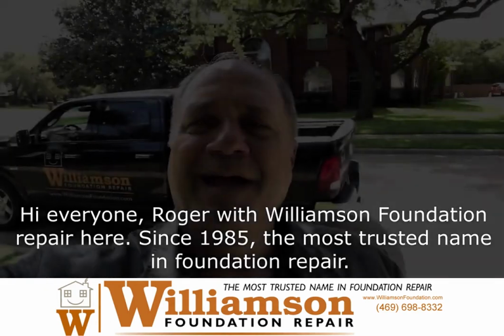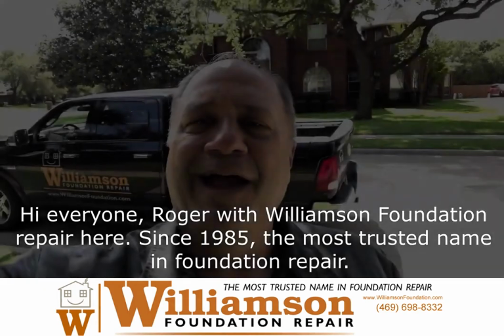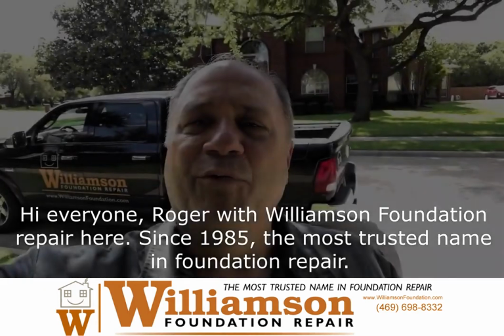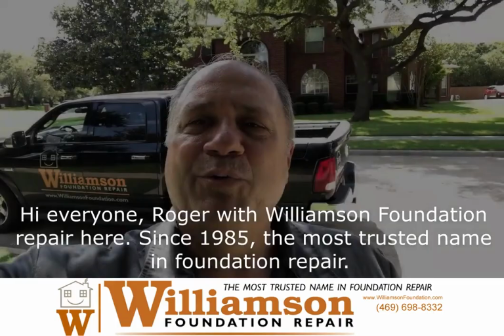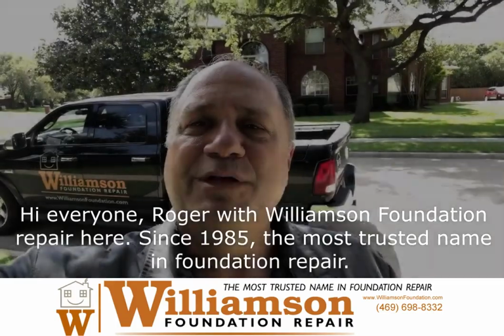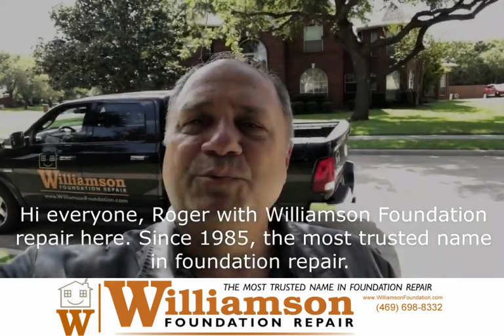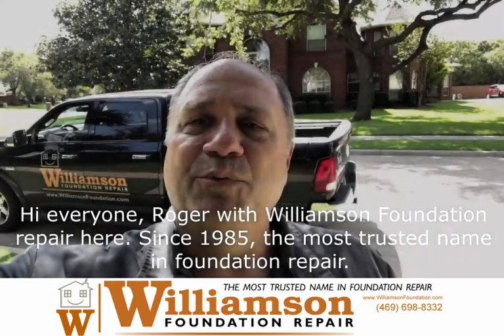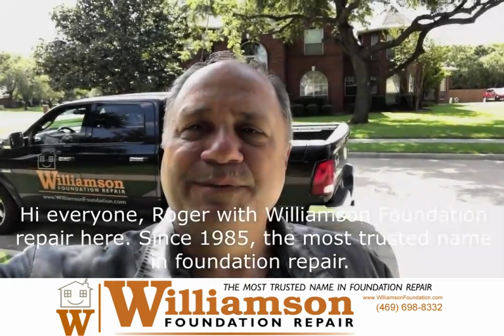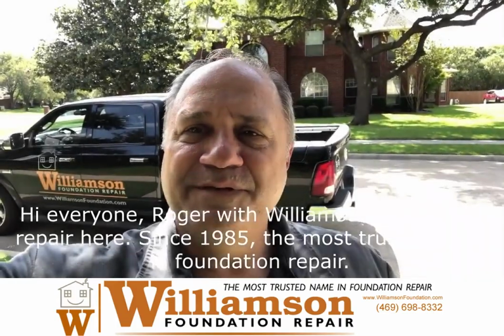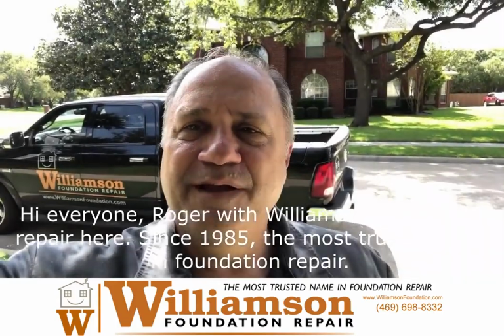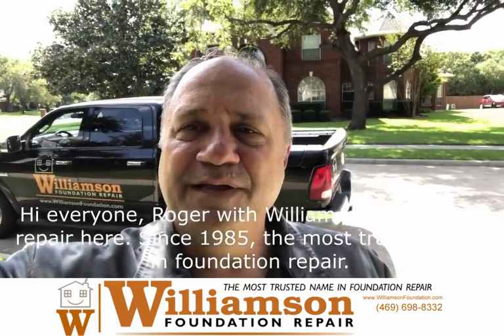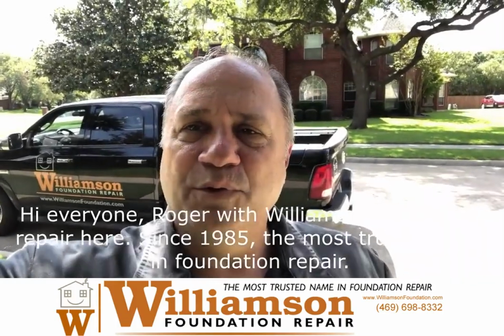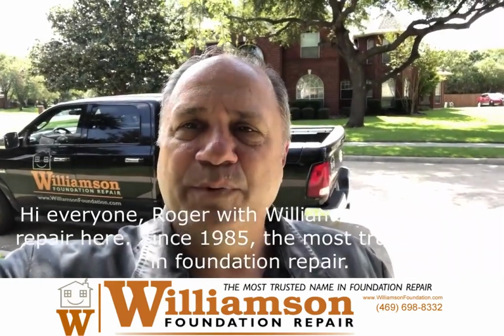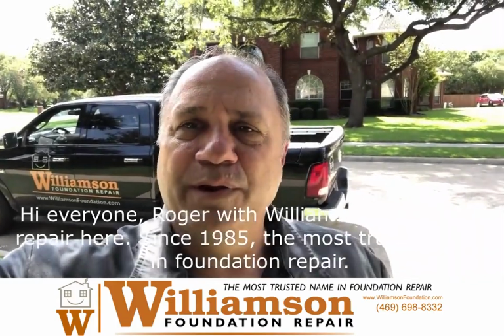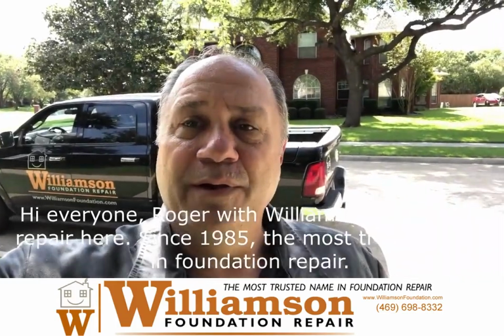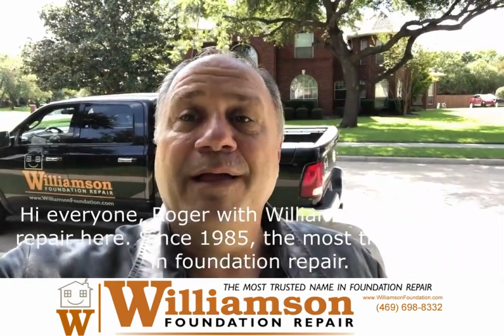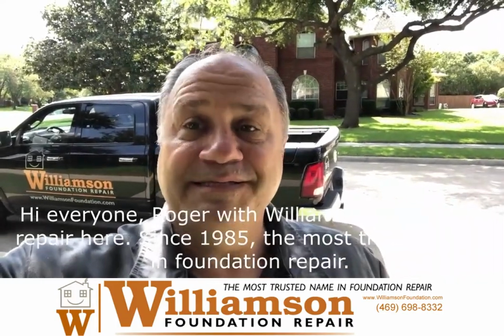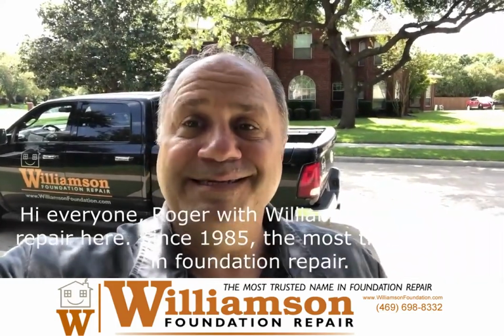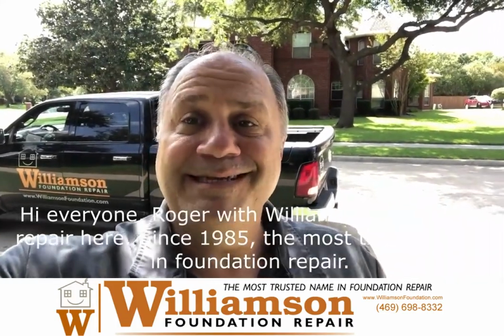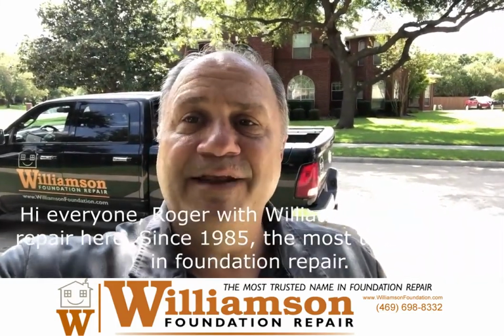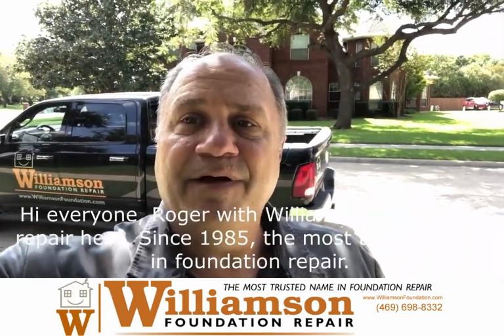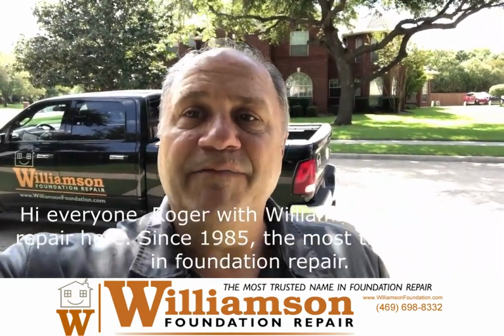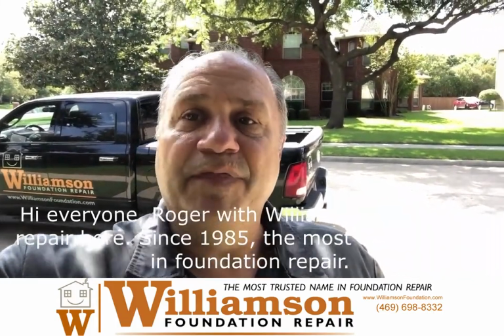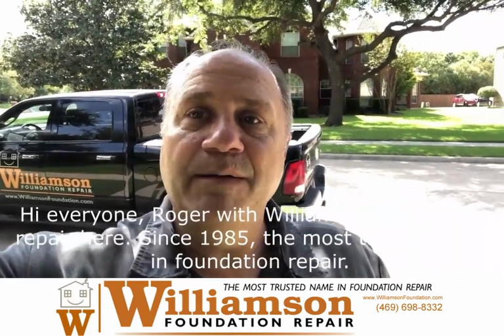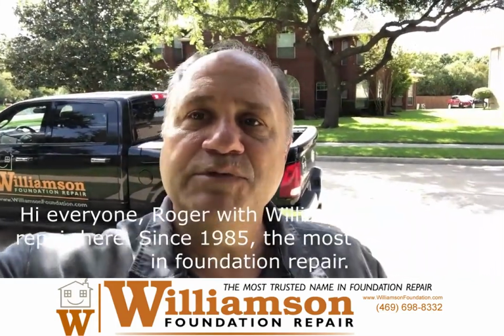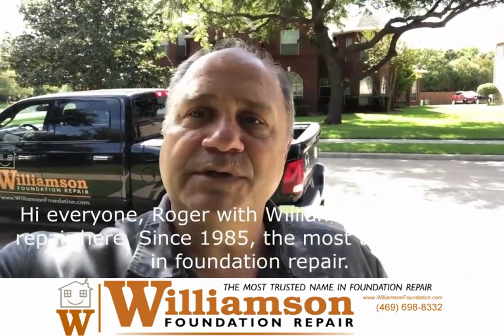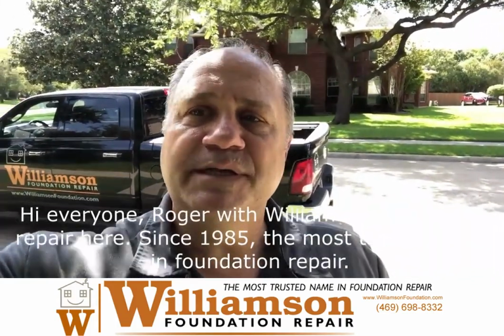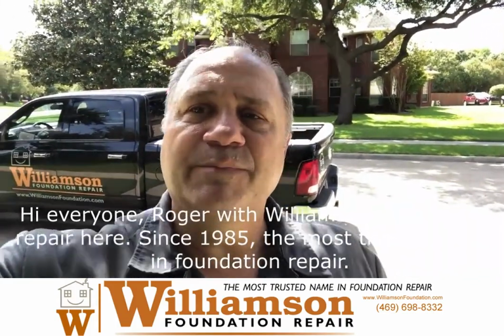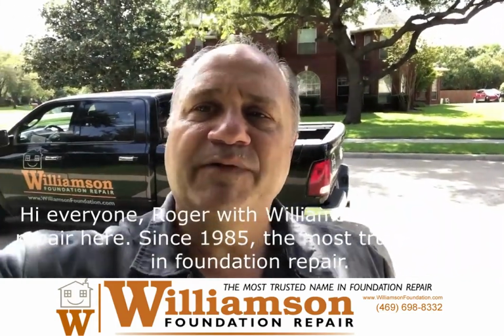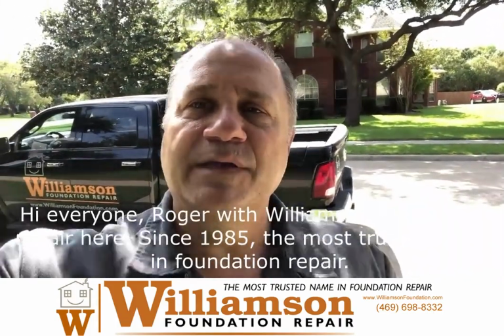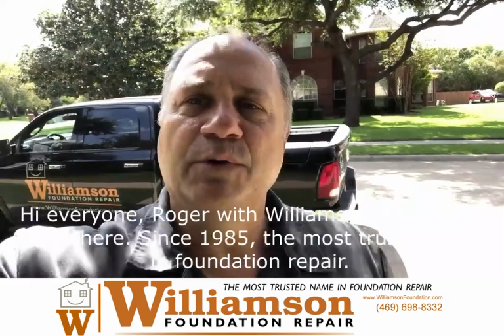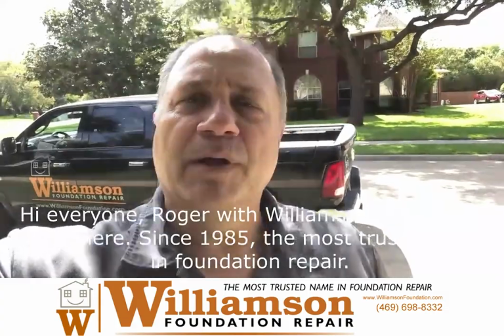Hi everyone, Roger with Williamson Foundation Repair here. Since 1985, the most trusted name in foundation repair.